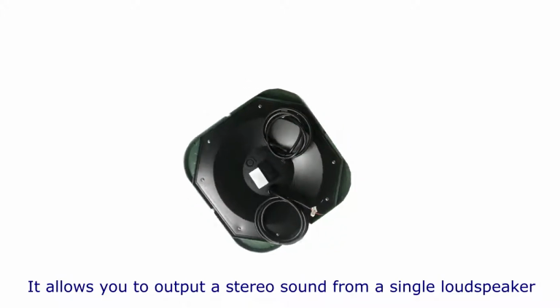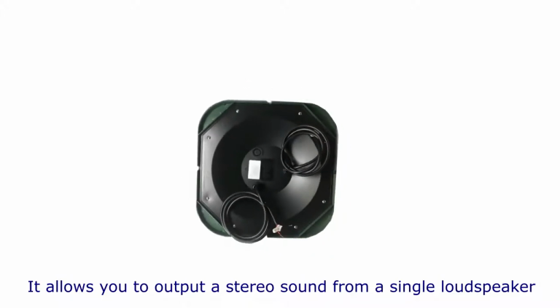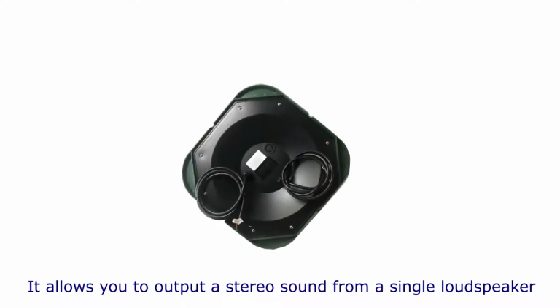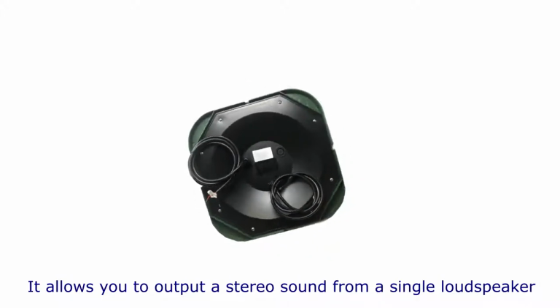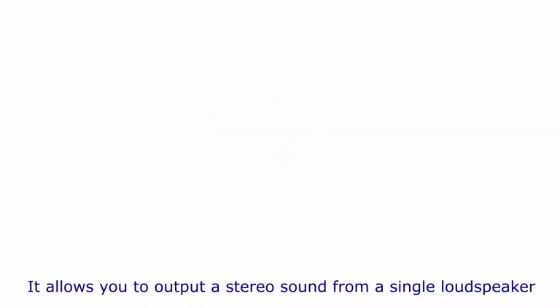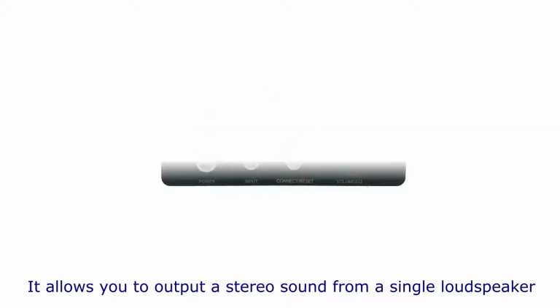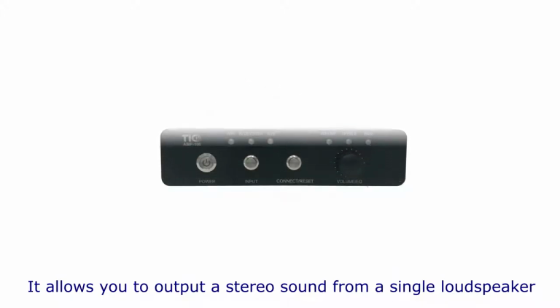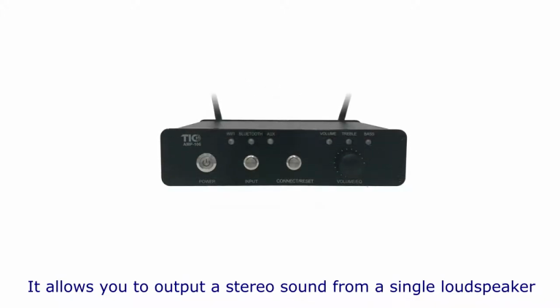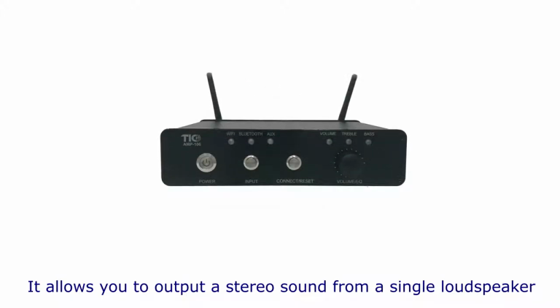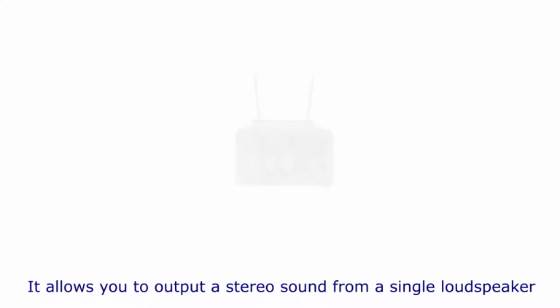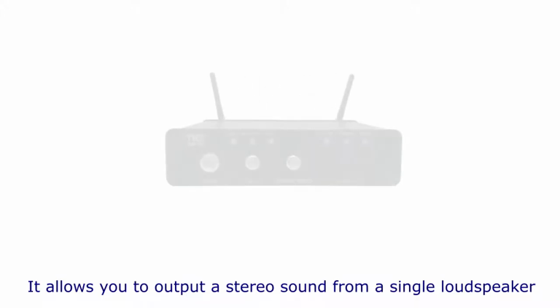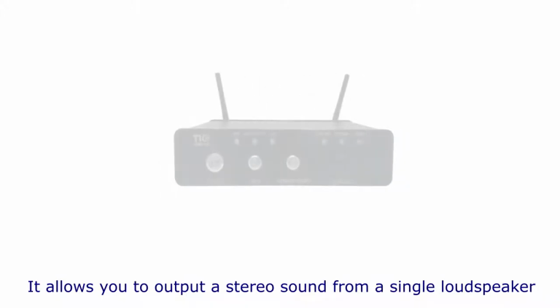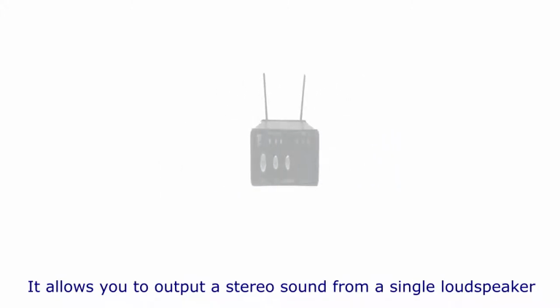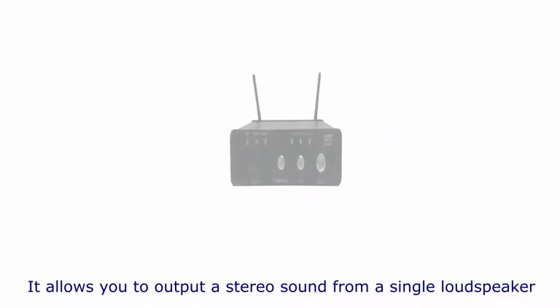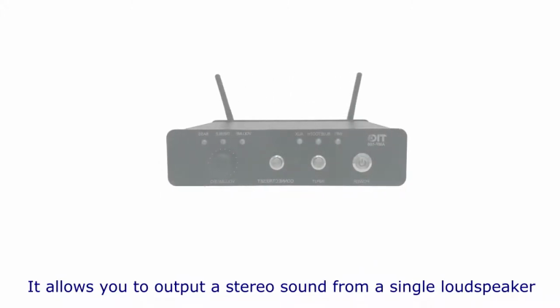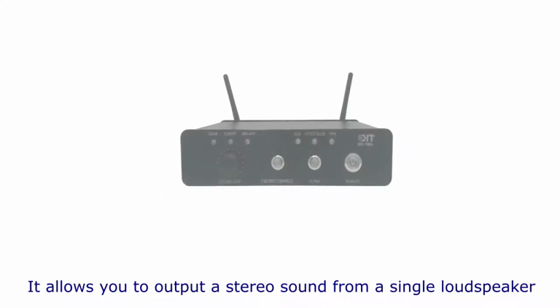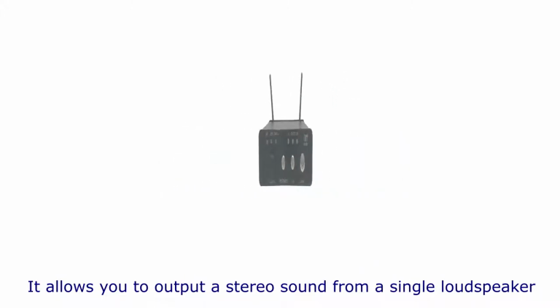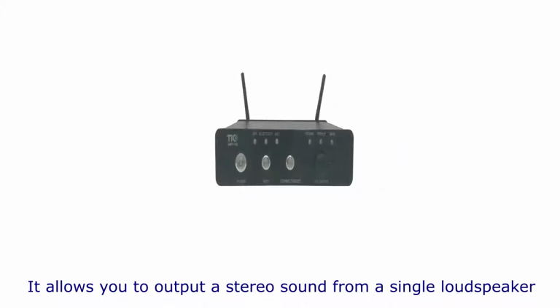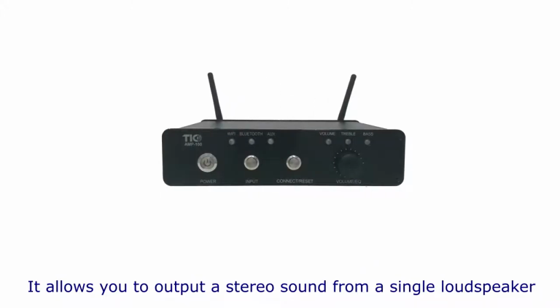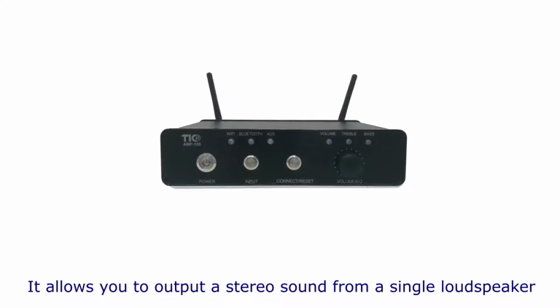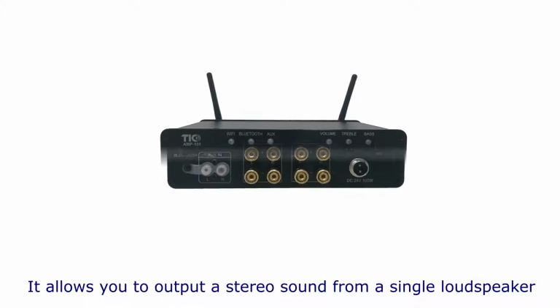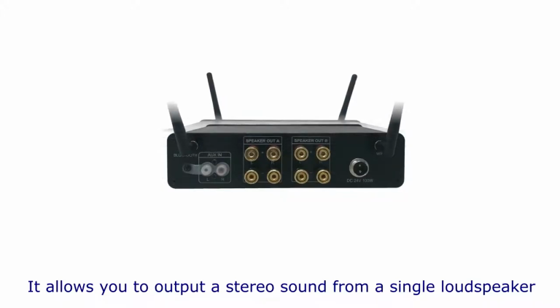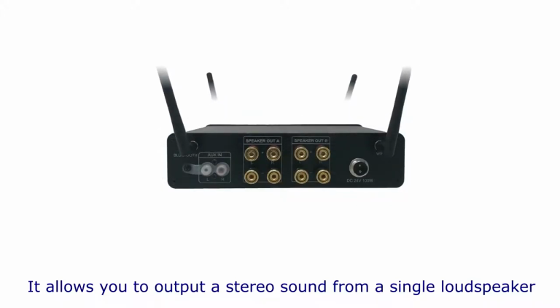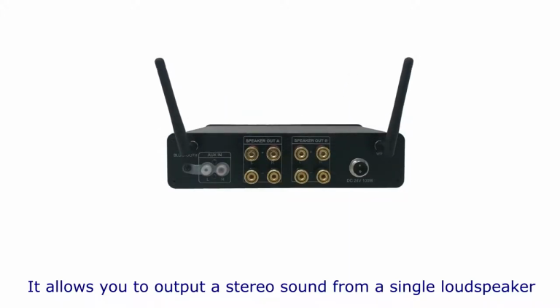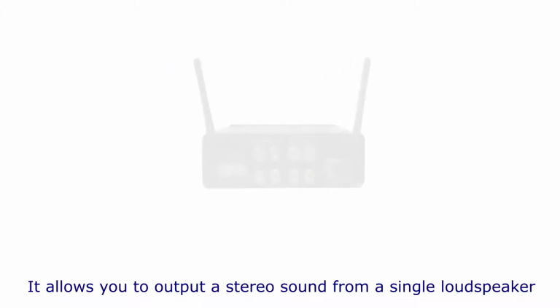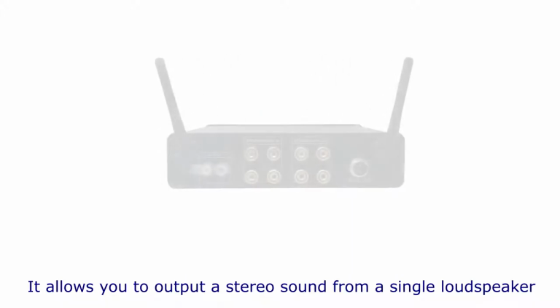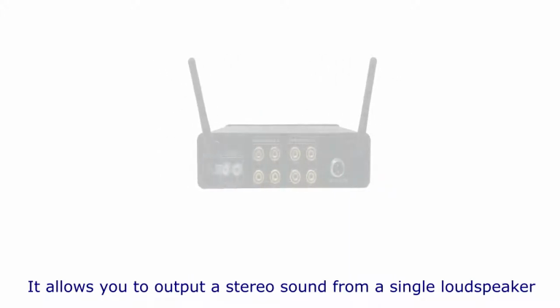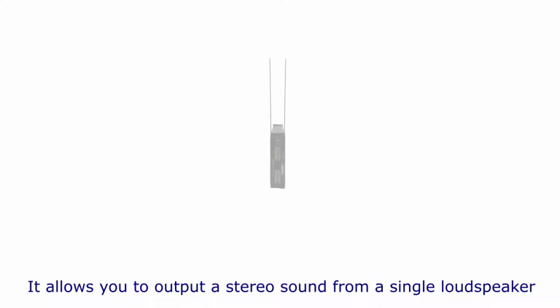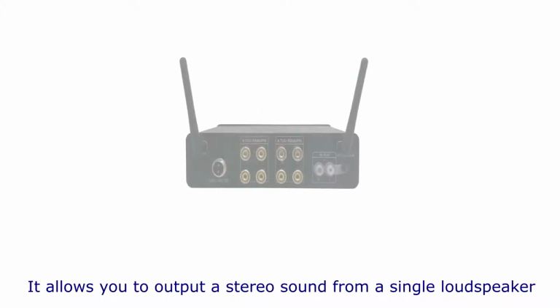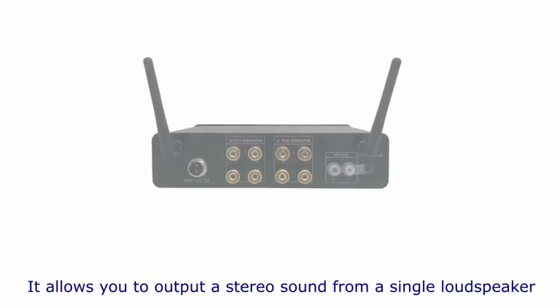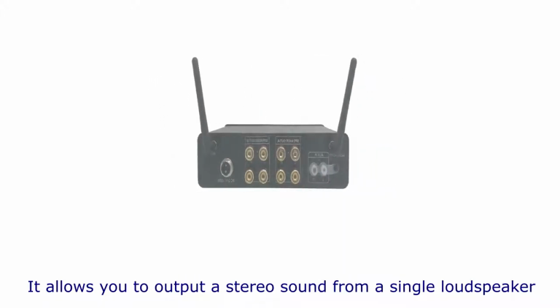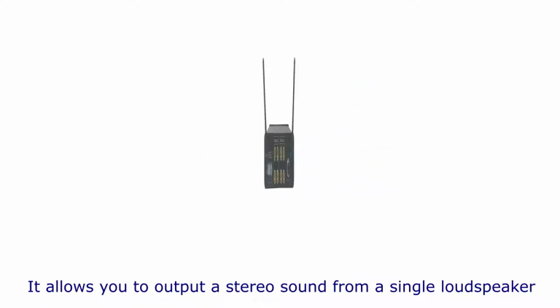On the base of the DVC speaker, you'll see either two sets of wire tails or two wire terminals.